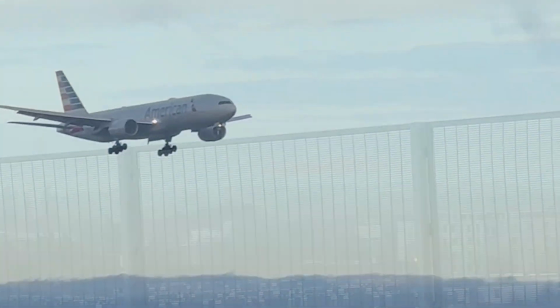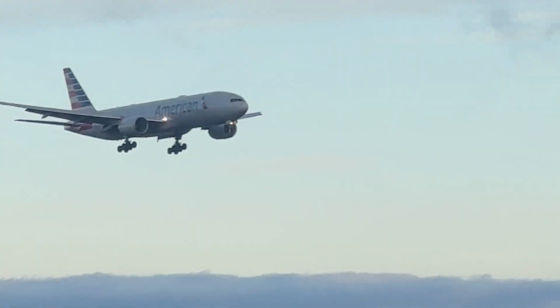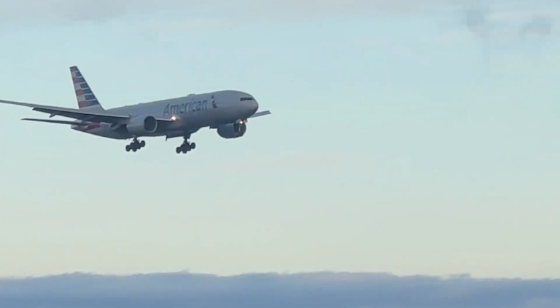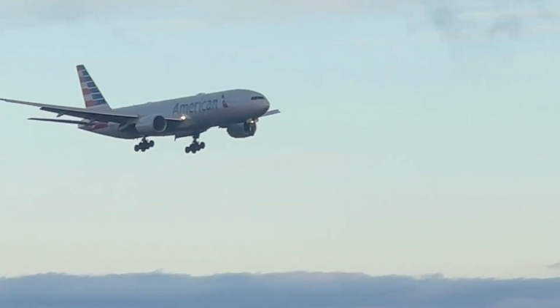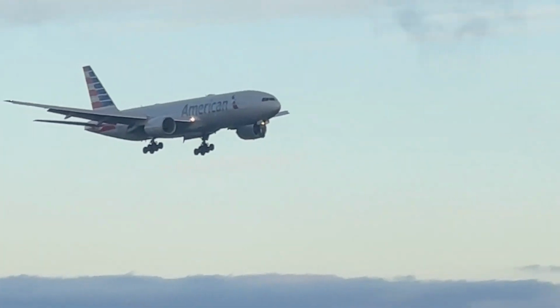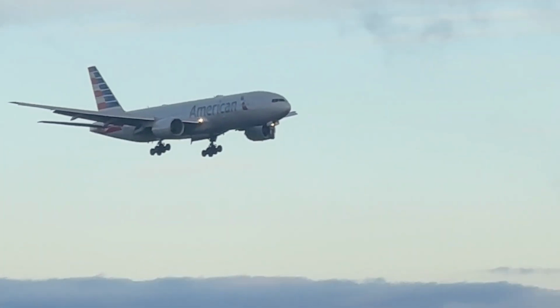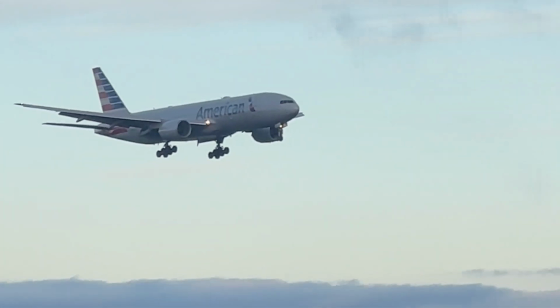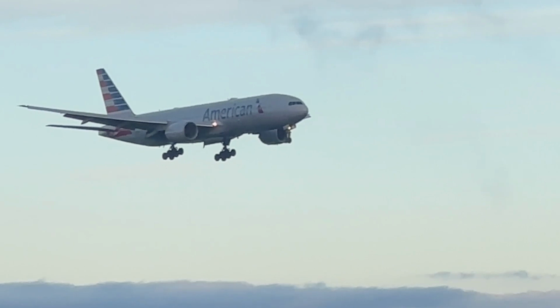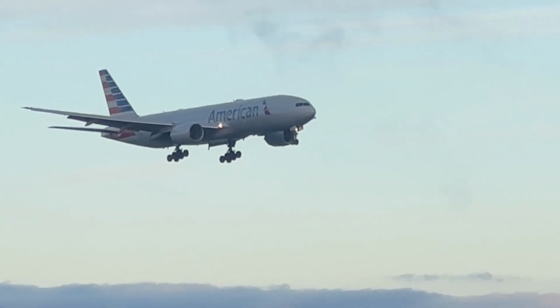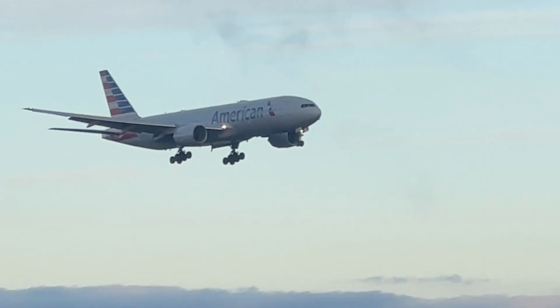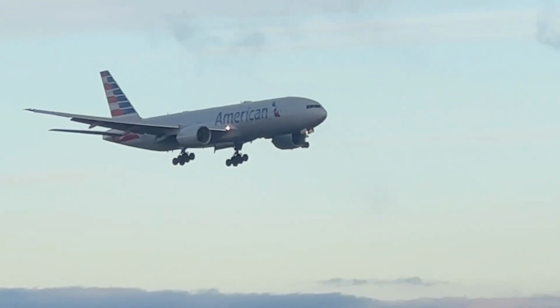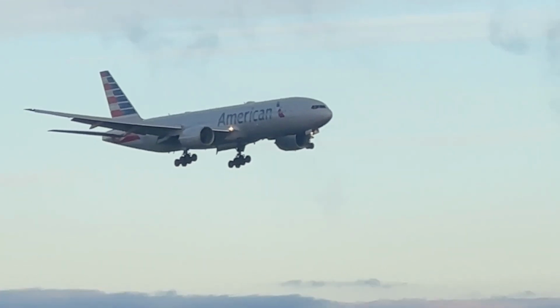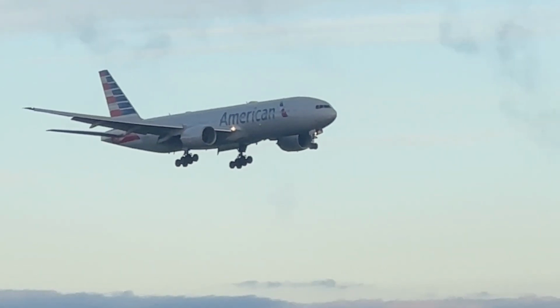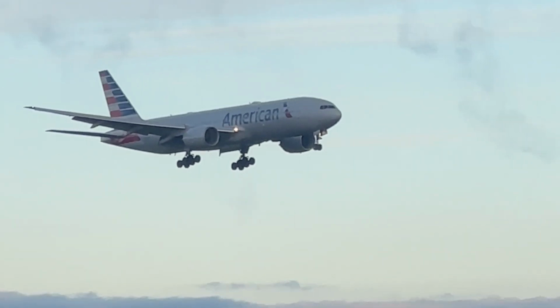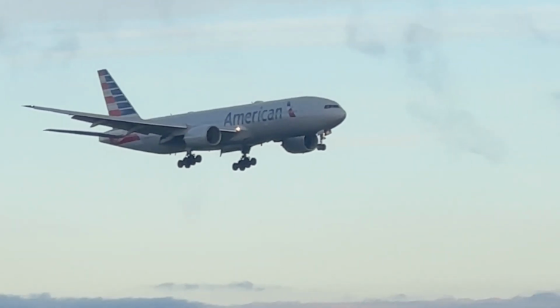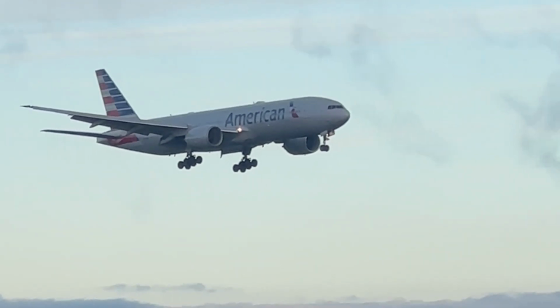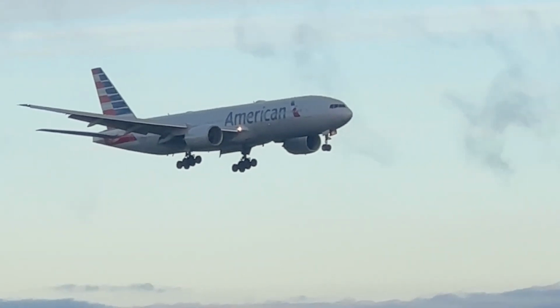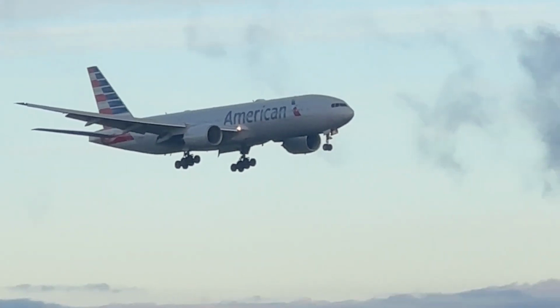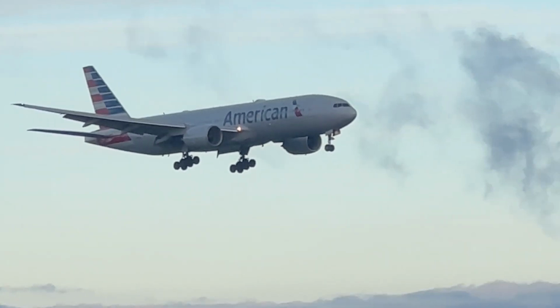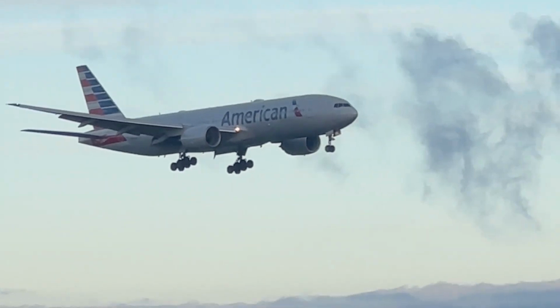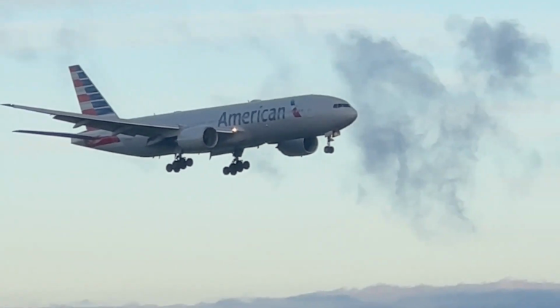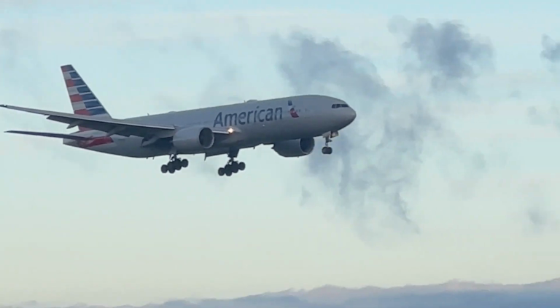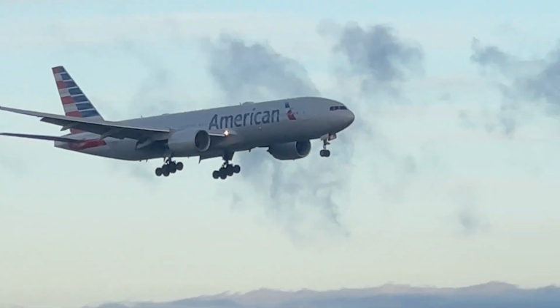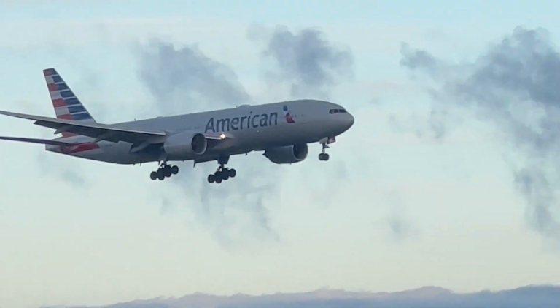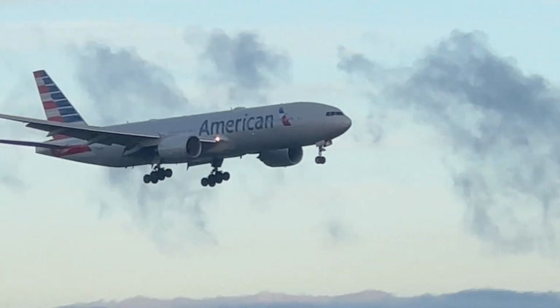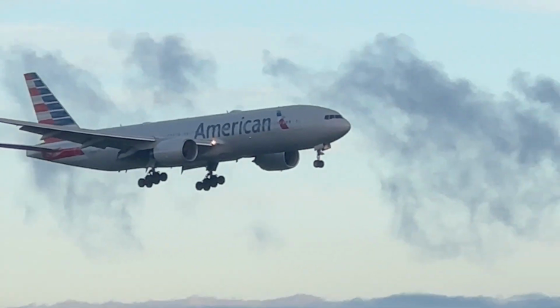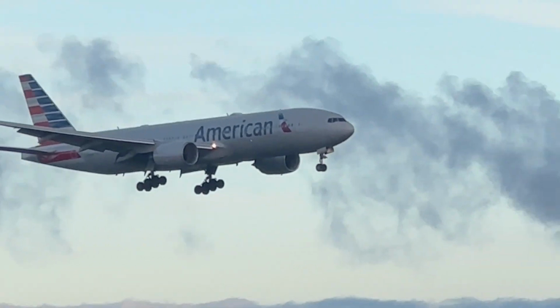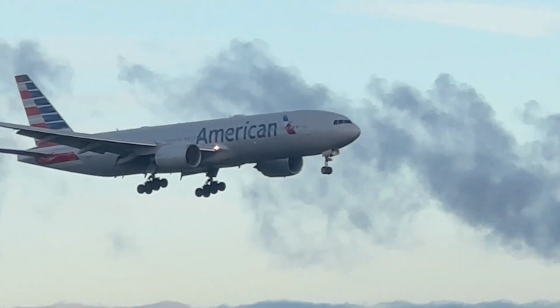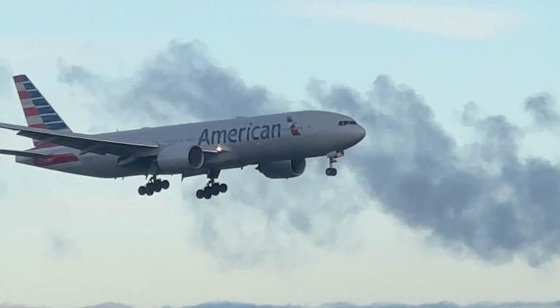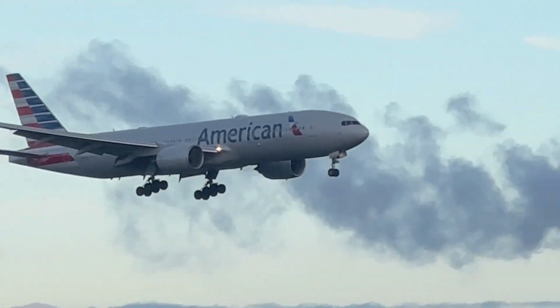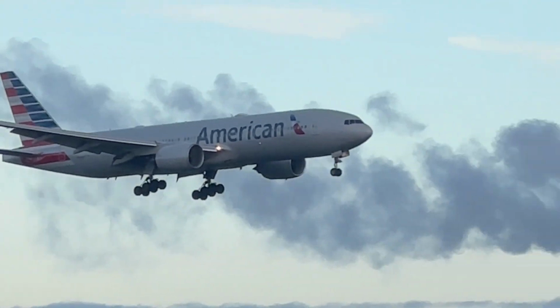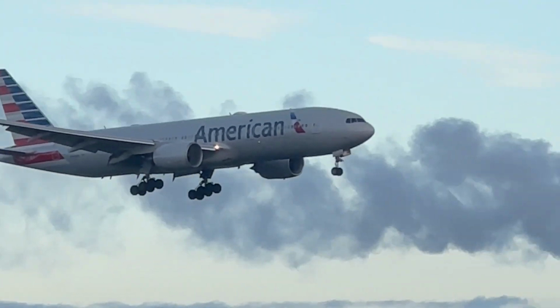American Airlines 777-200, and that's getting some shine on the top of it.